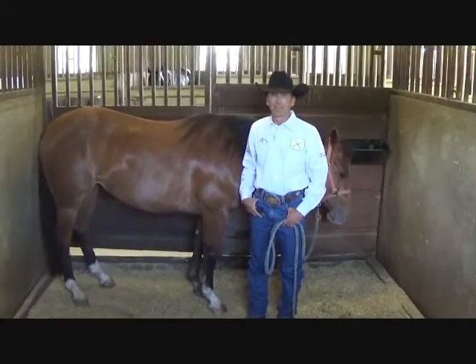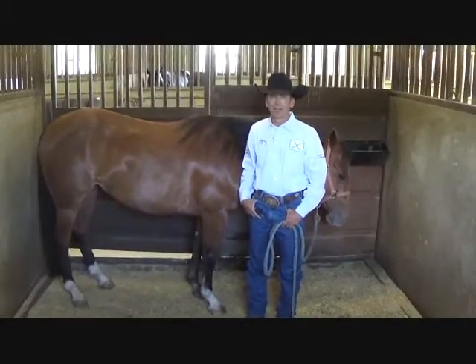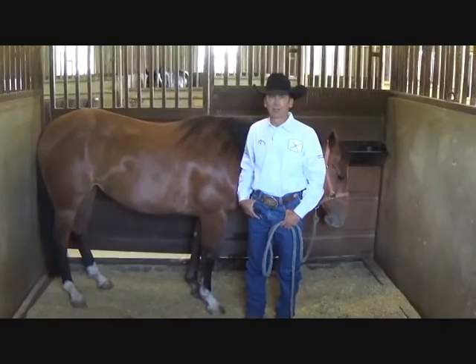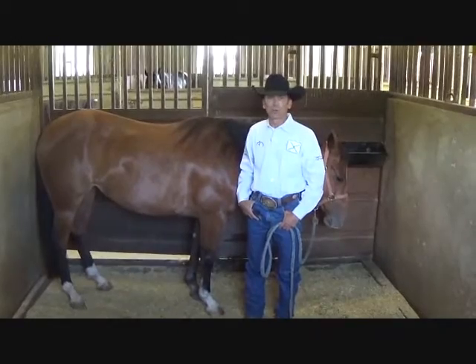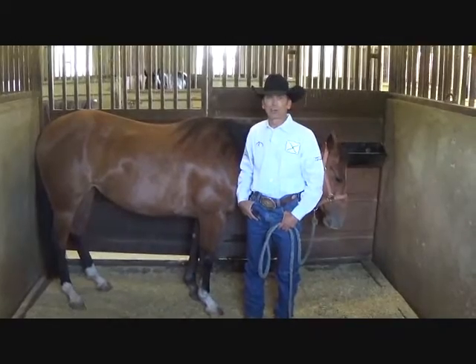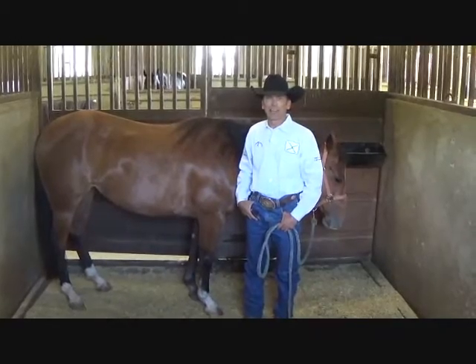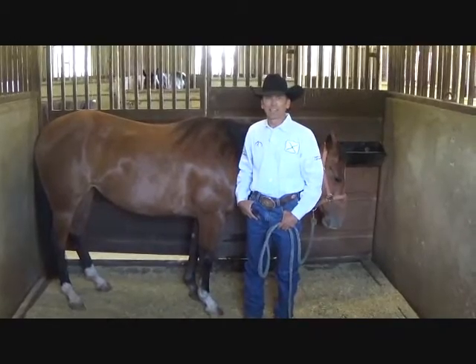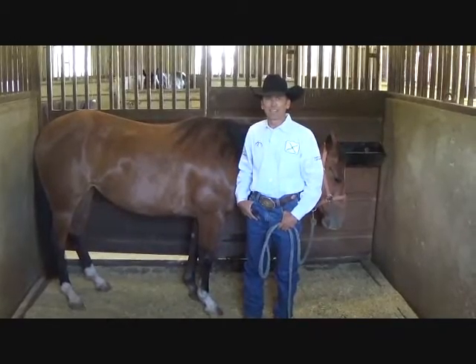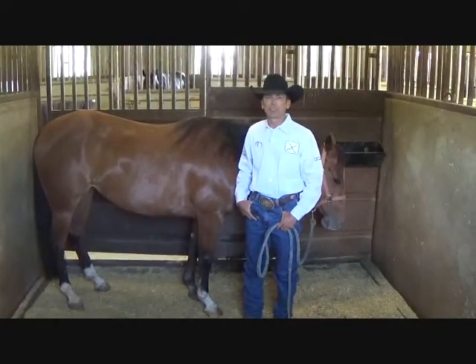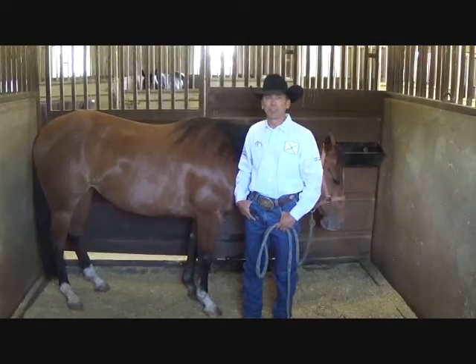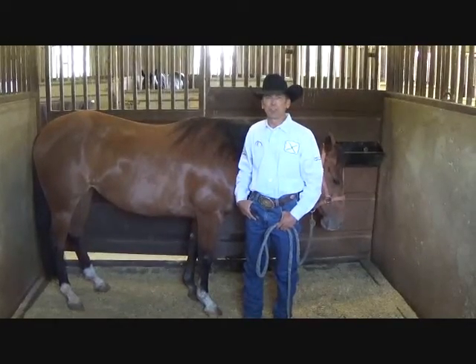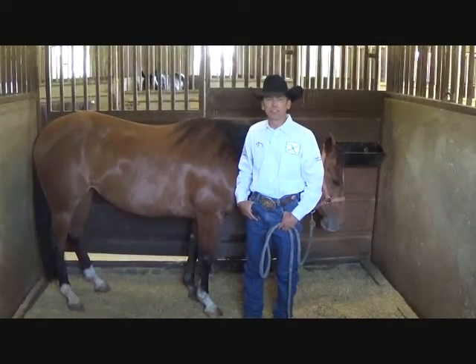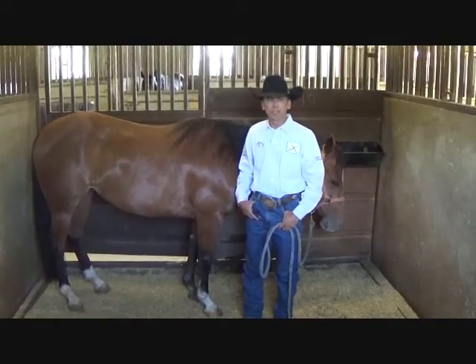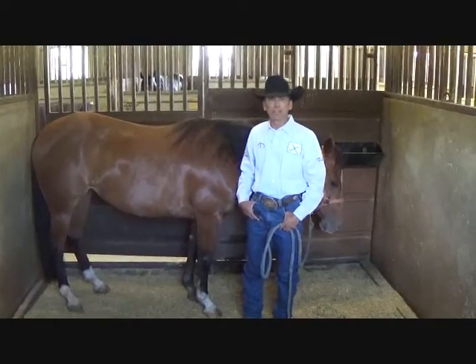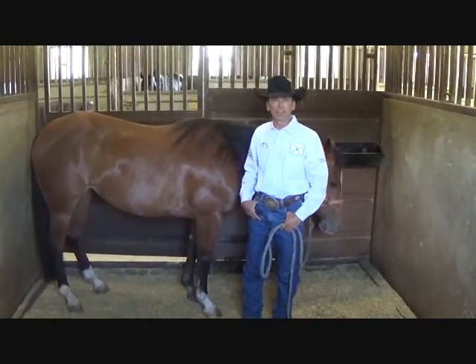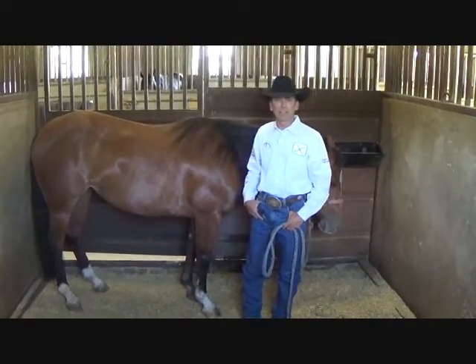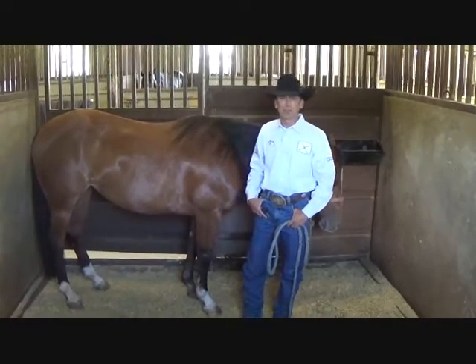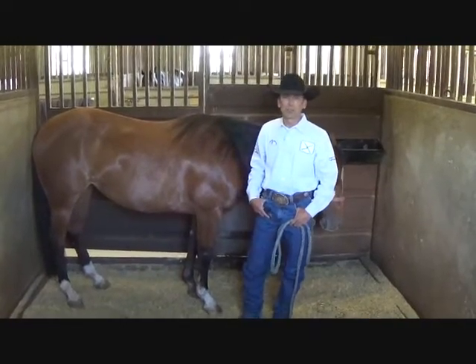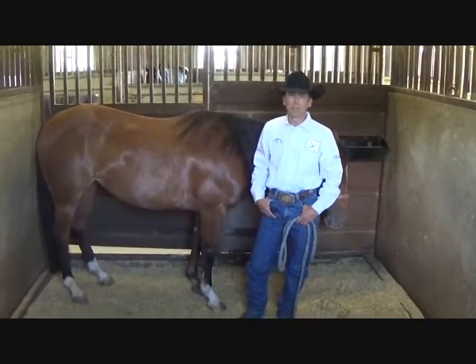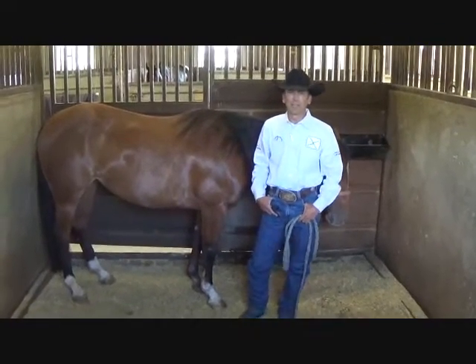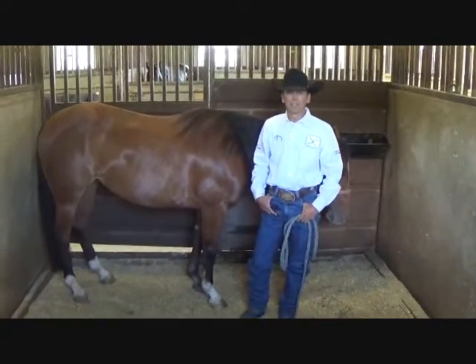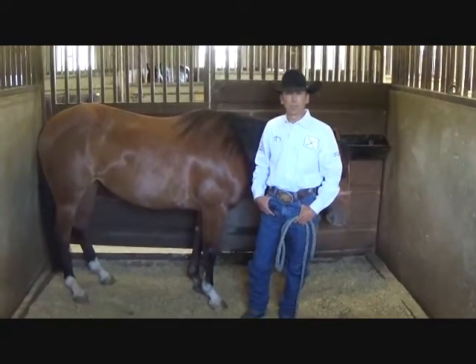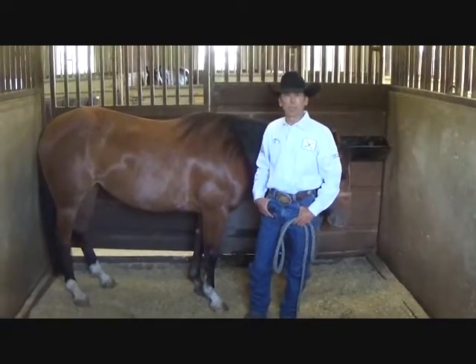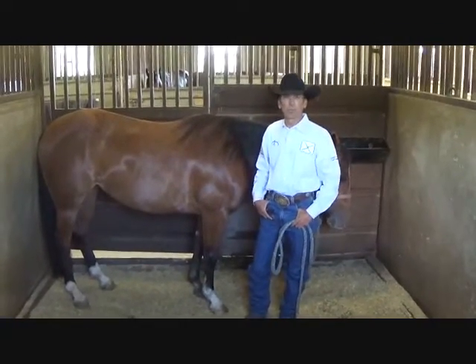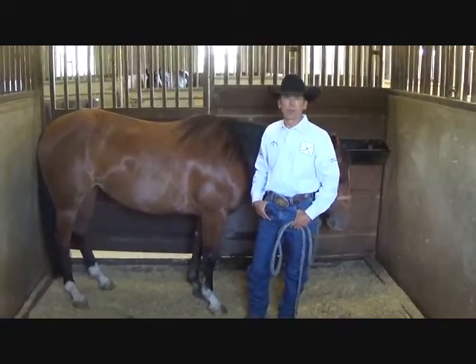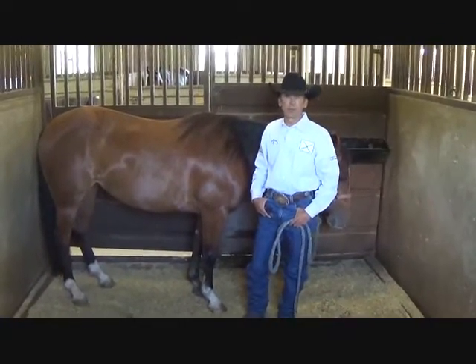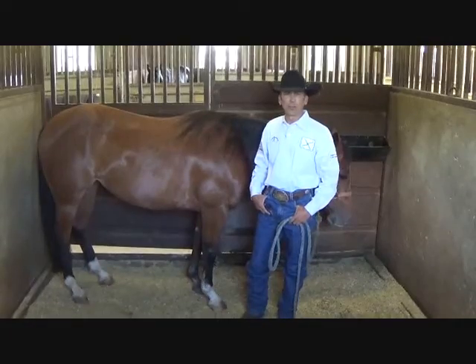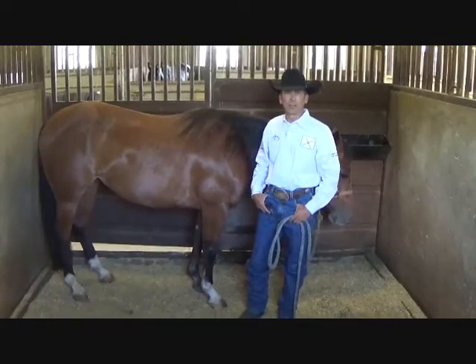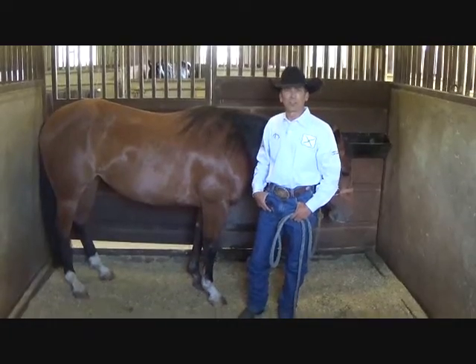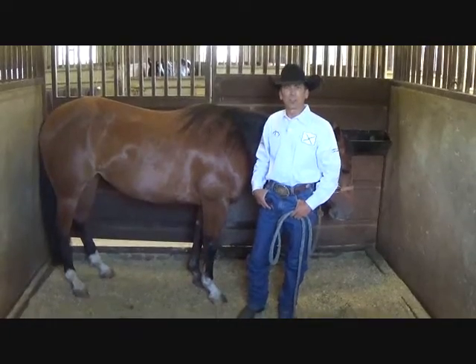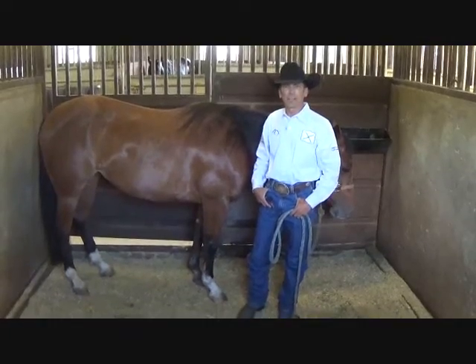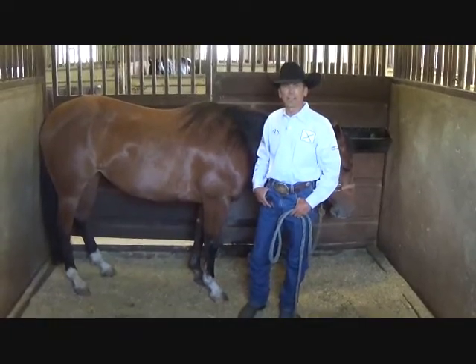Hi, welcome to Horse World Hacks. I'm Steve Cutie. Are you tired of the endless hours you spend sweeping up around your grooming area and your cross ties?